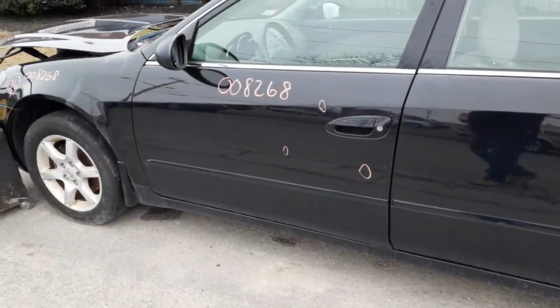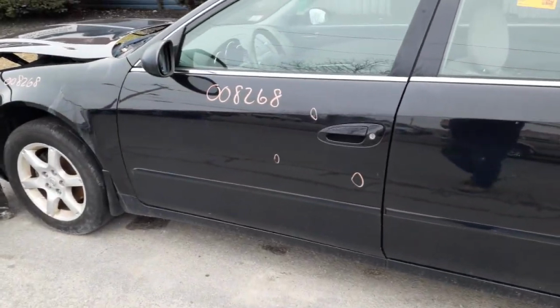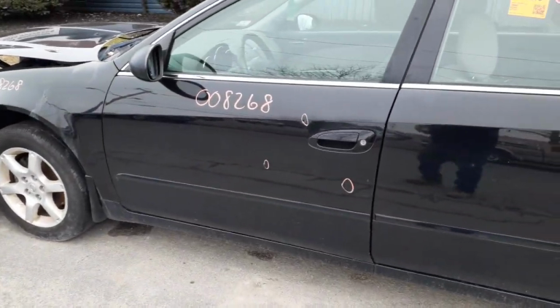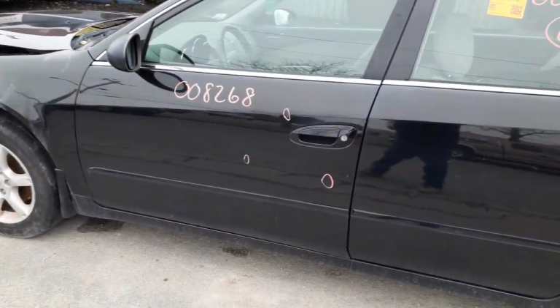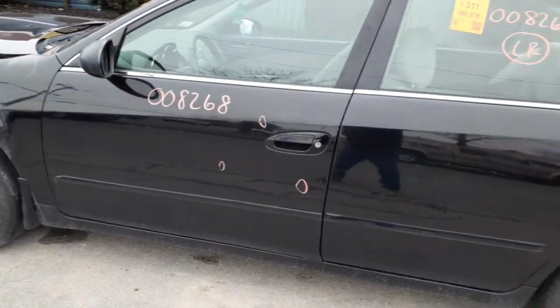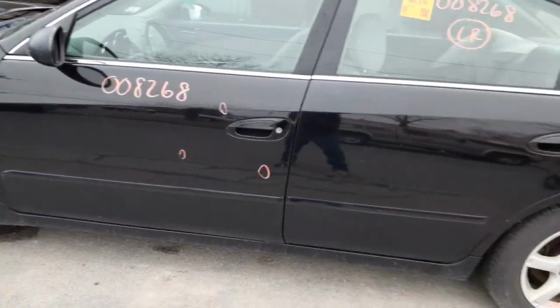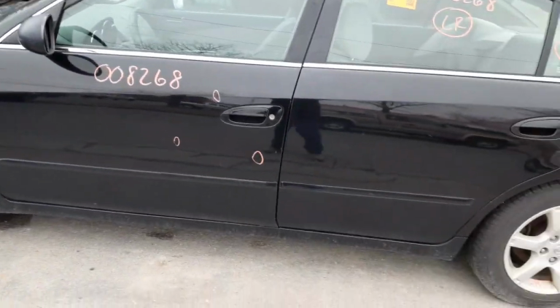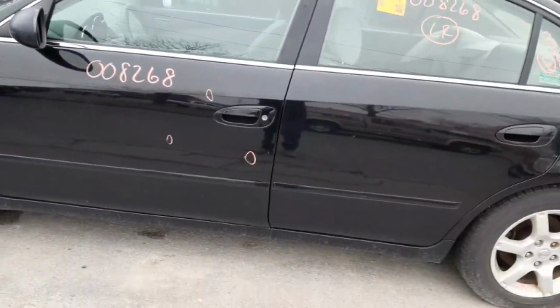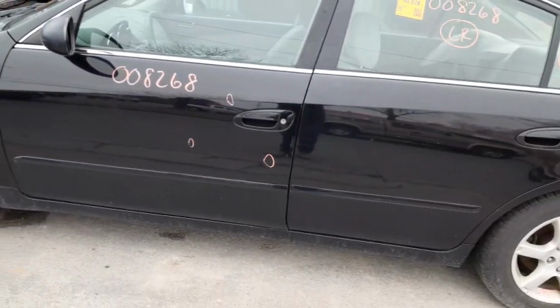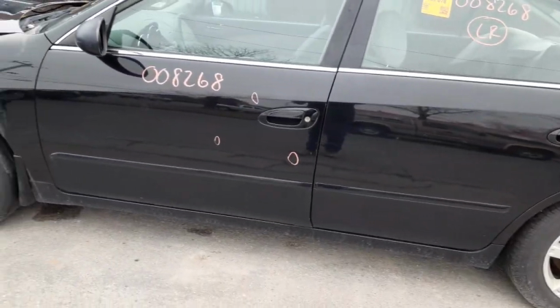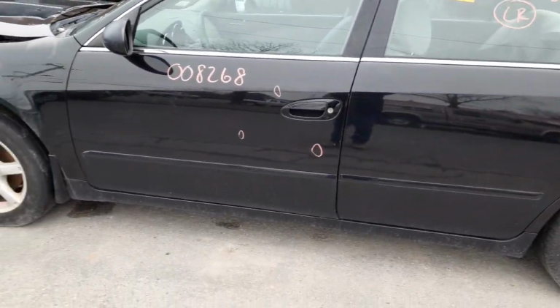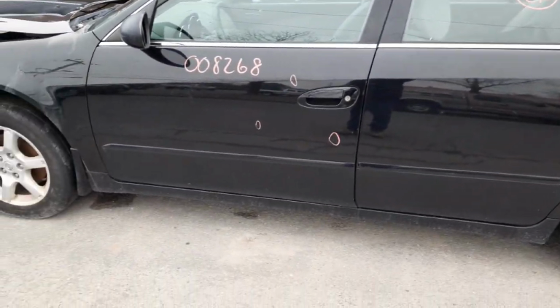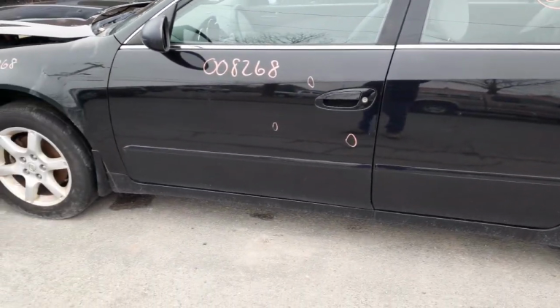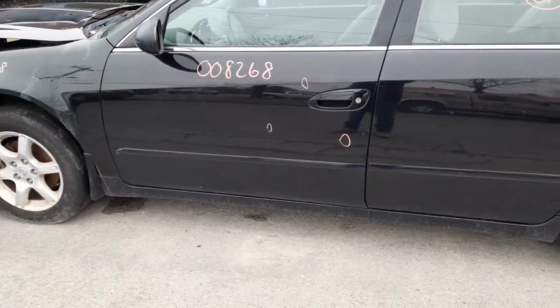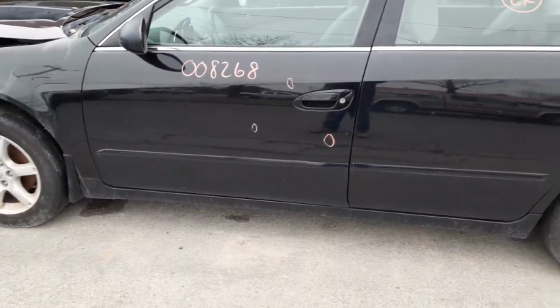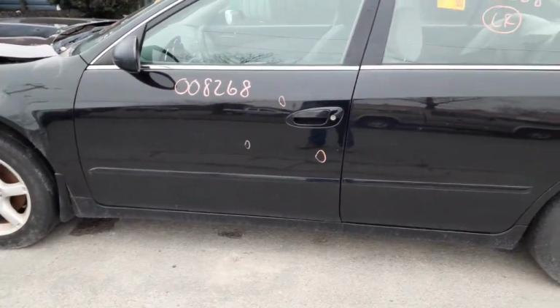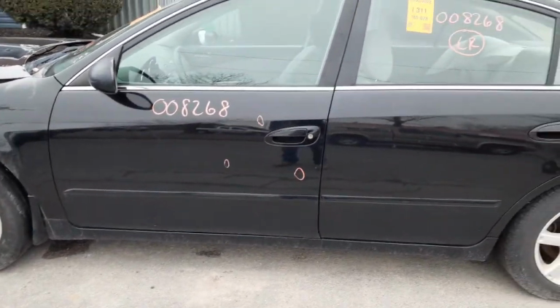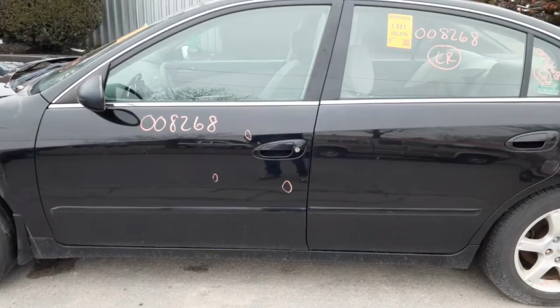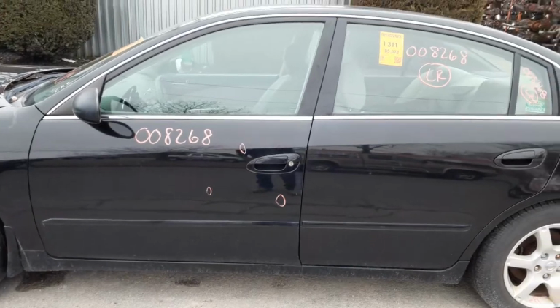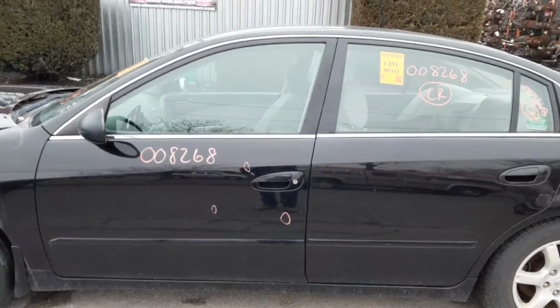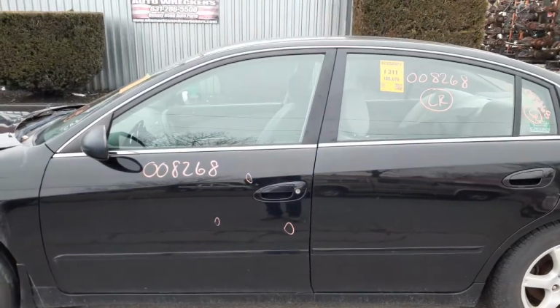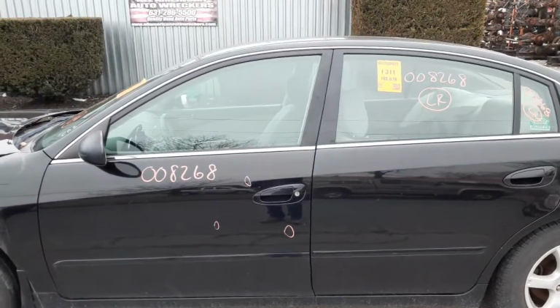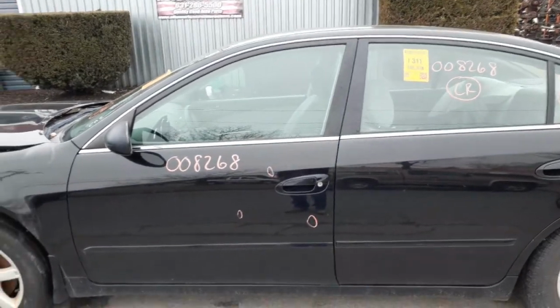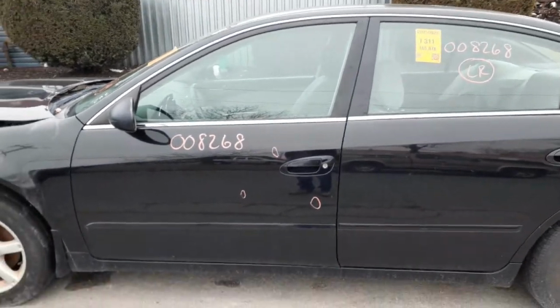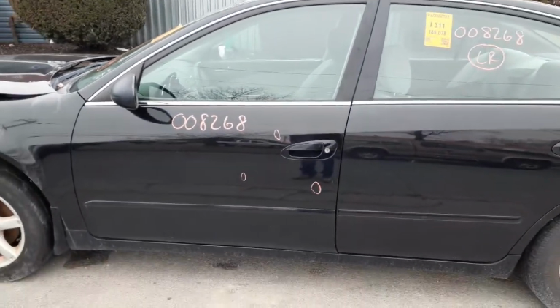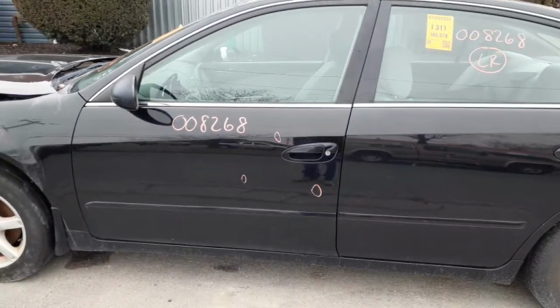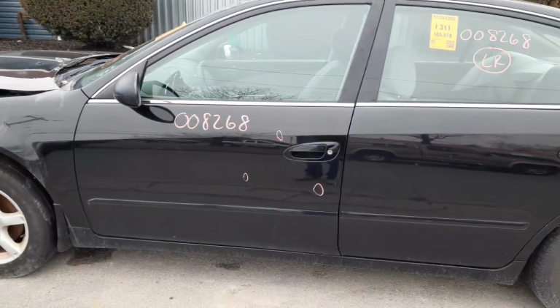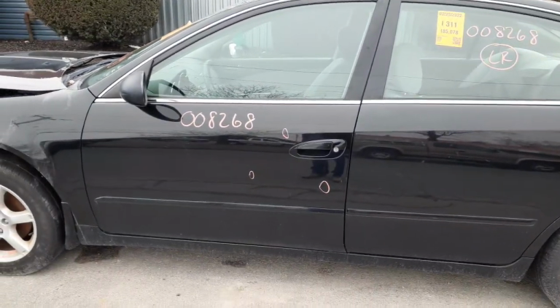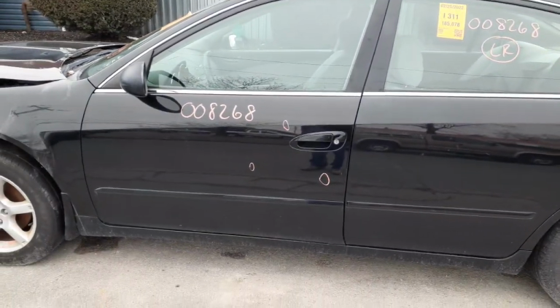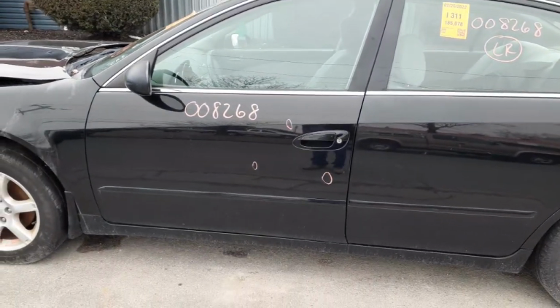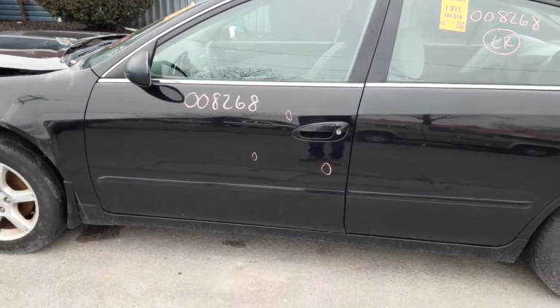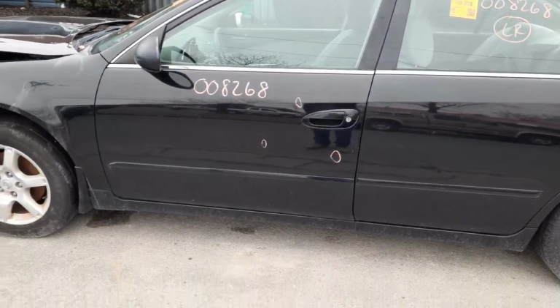Left front door — a few things as you can see circled. Again, power window, power locks.